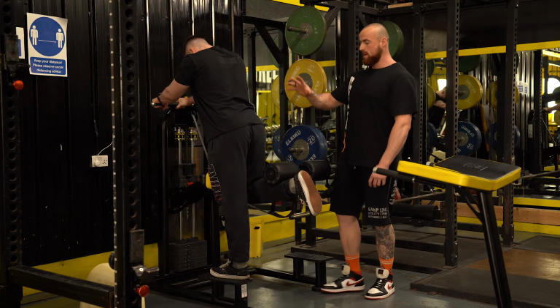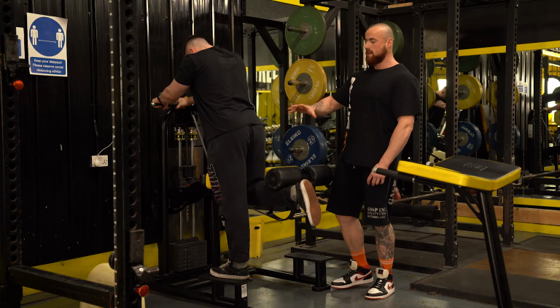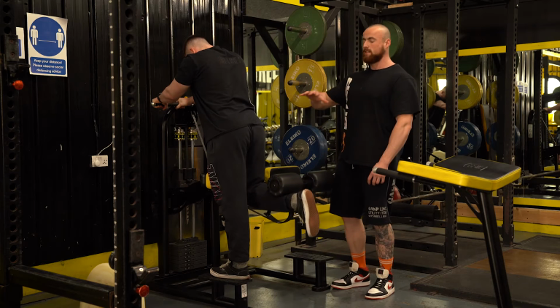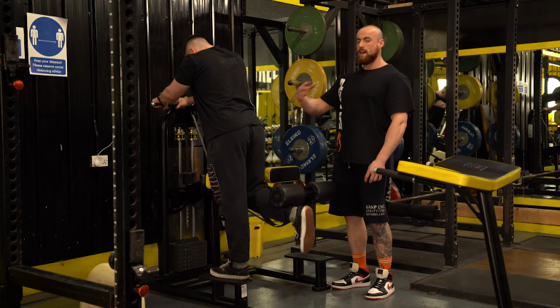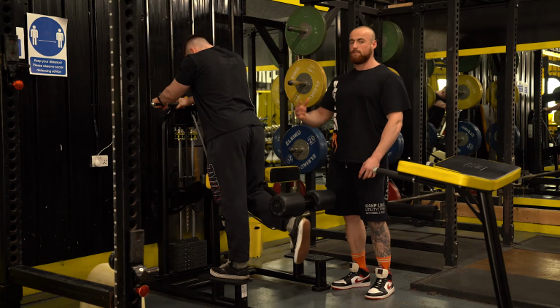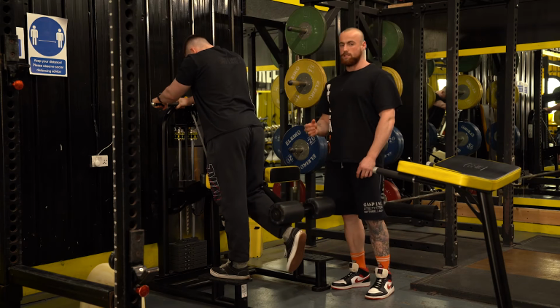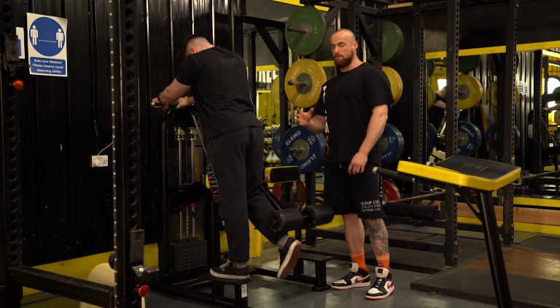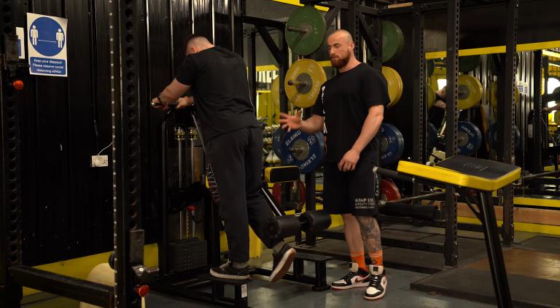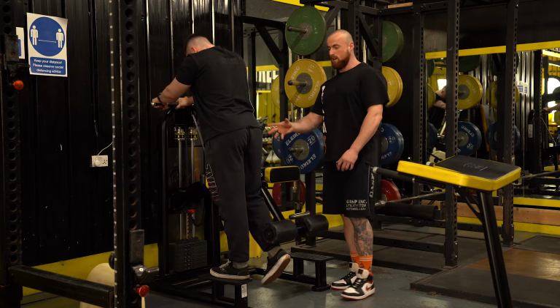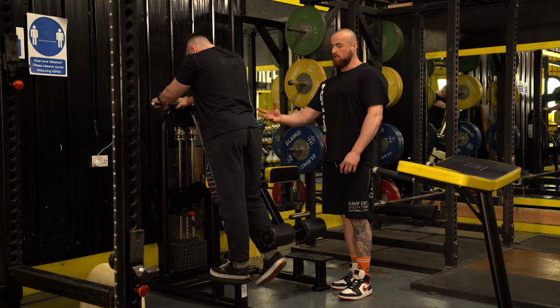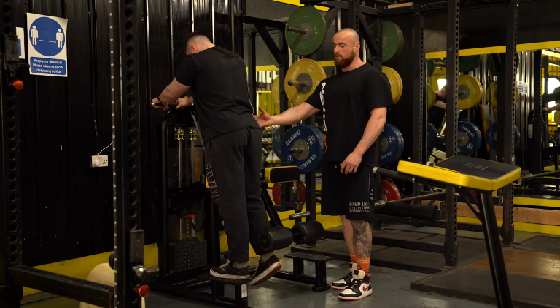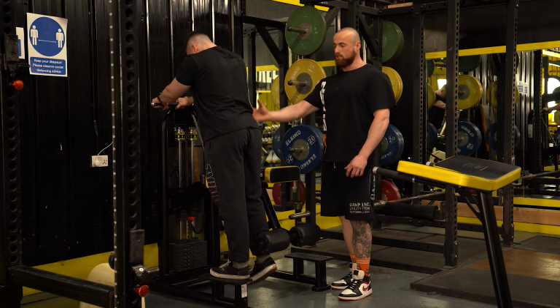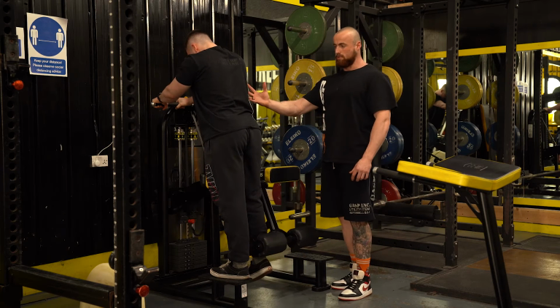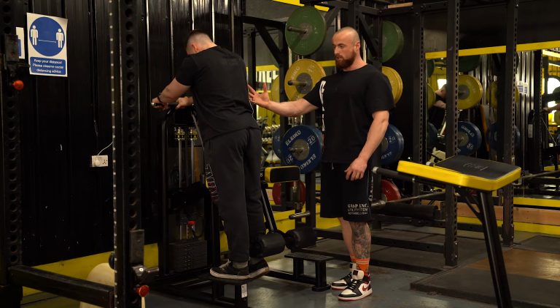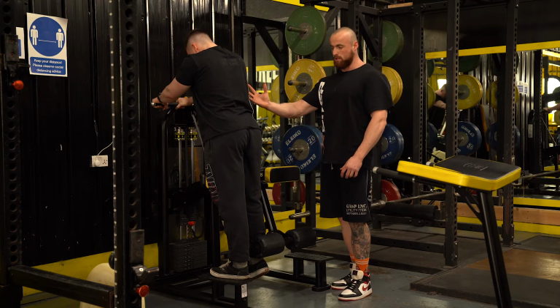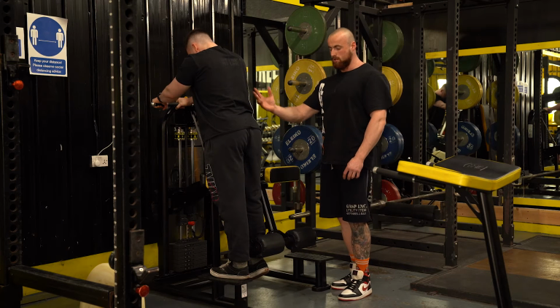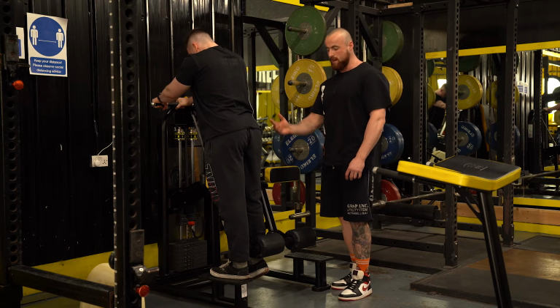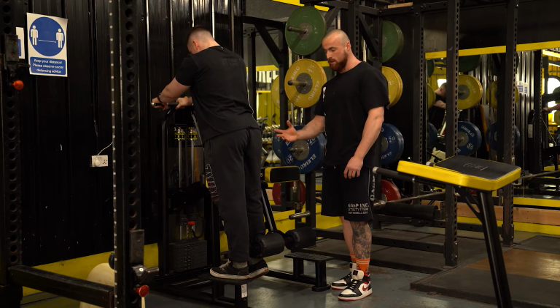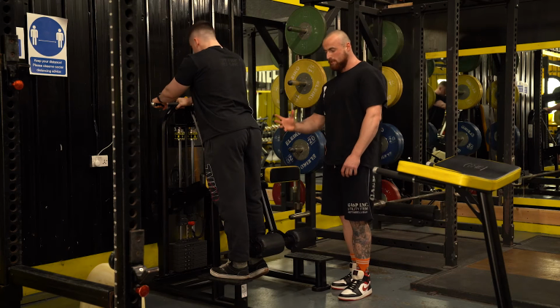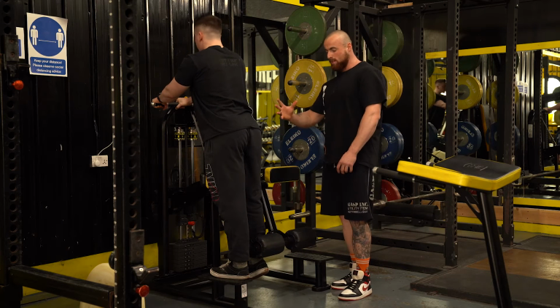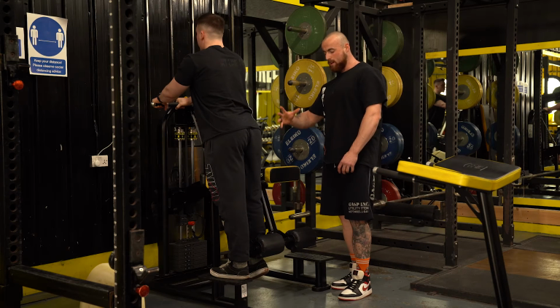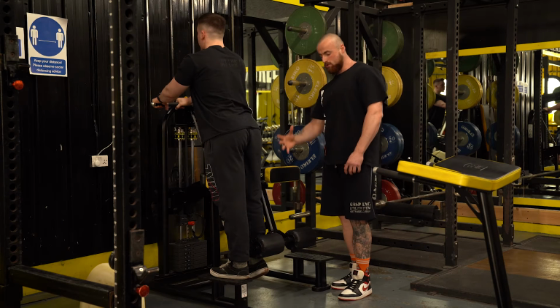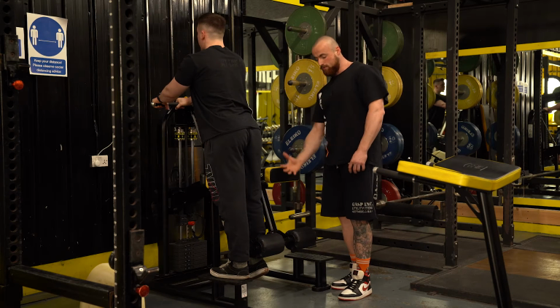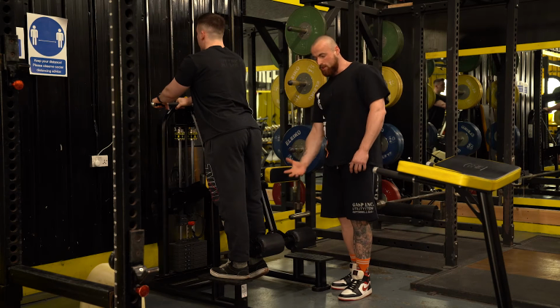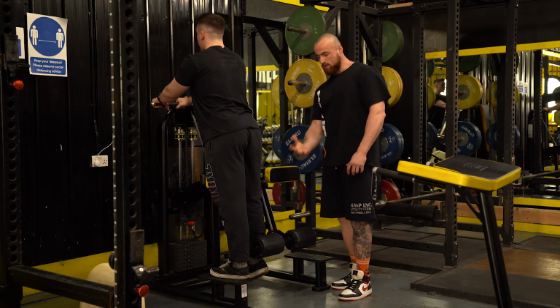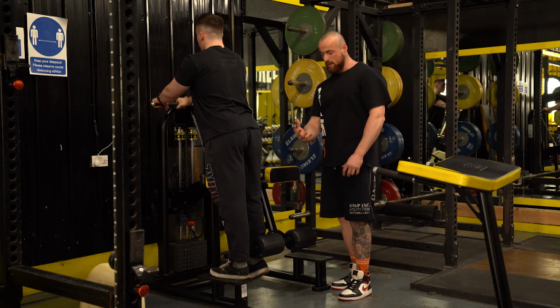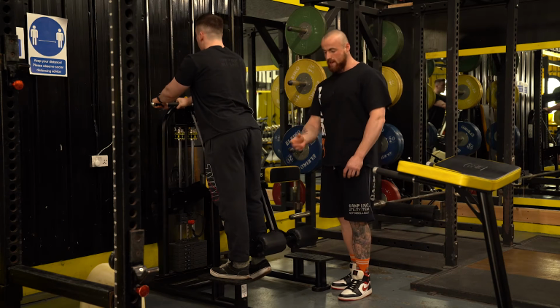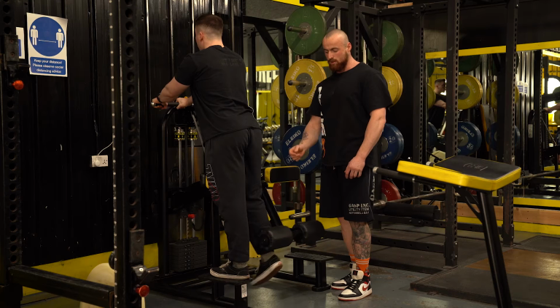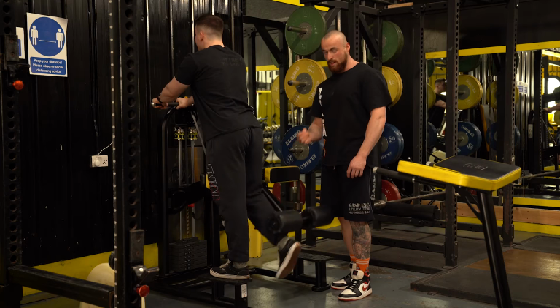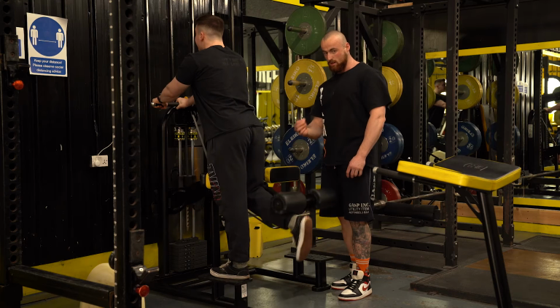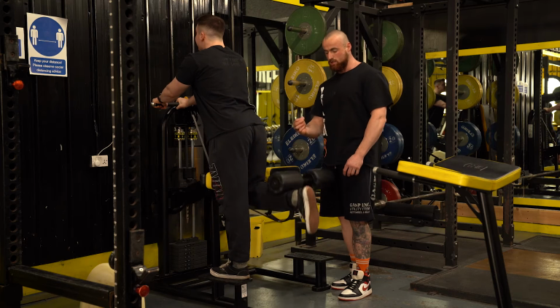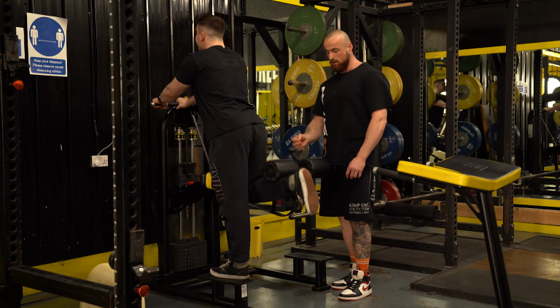Initially at the start of a session, what we'll do is try to keep this upright torso orientation and then fully contract that hamstring, getting it nice and short.